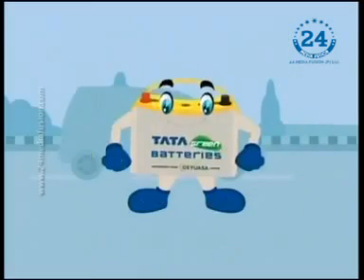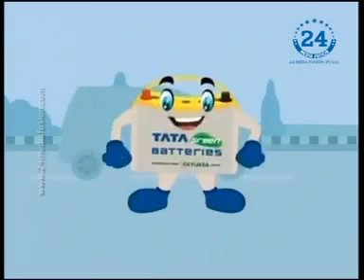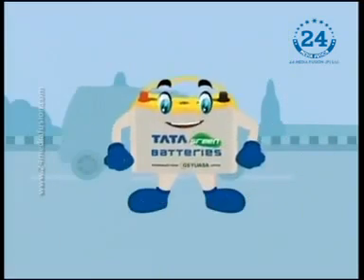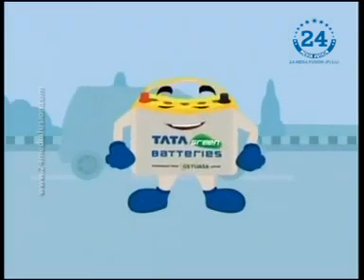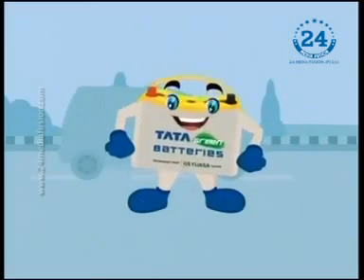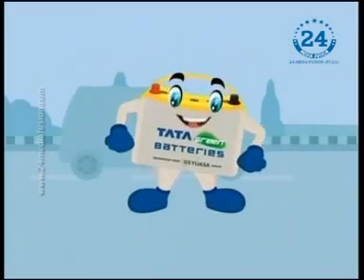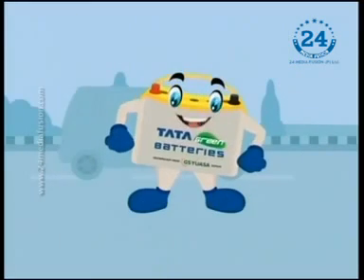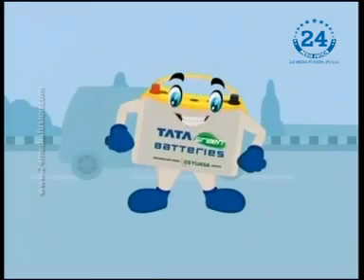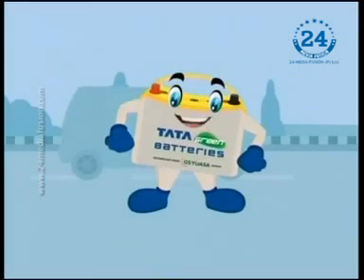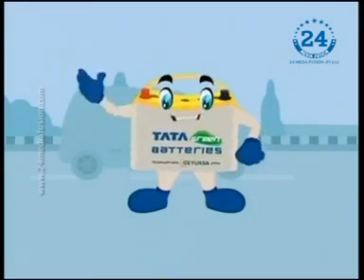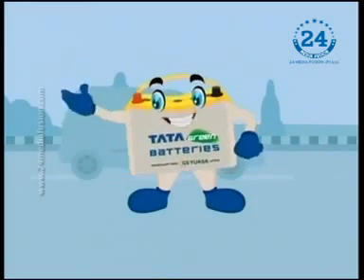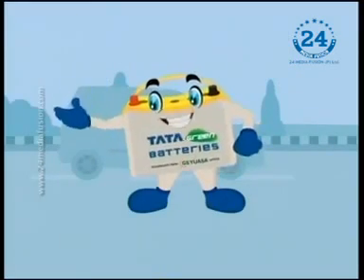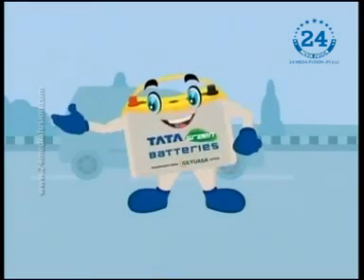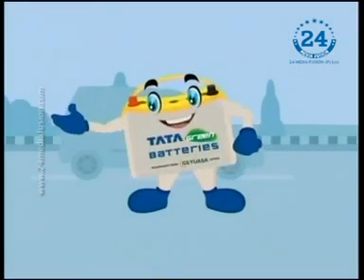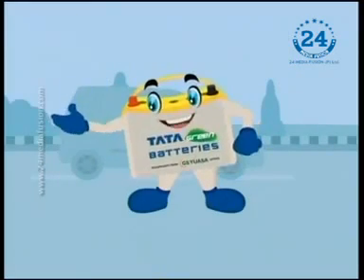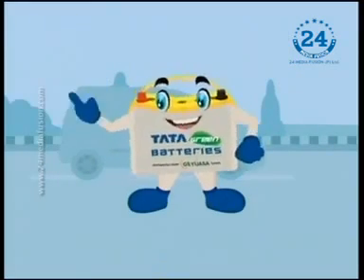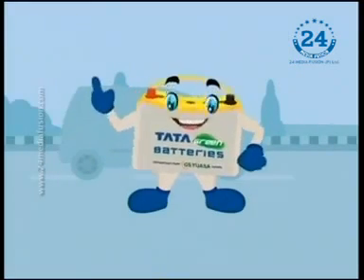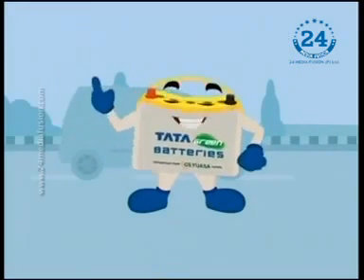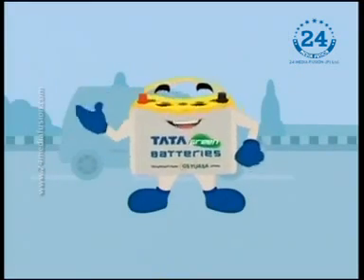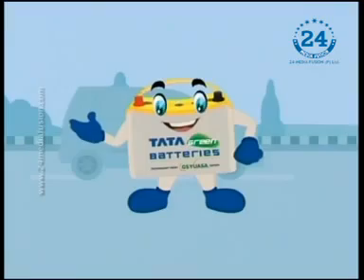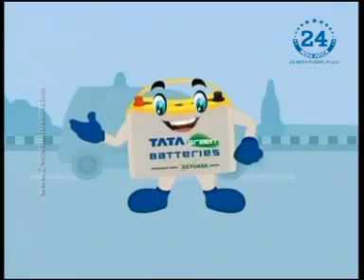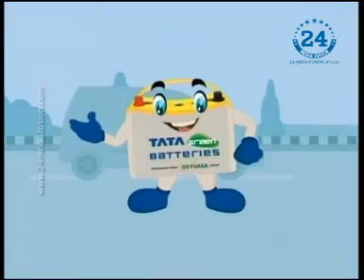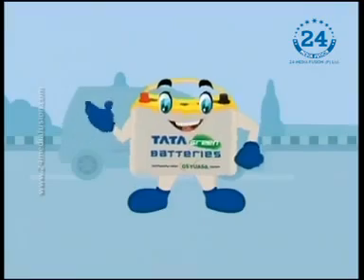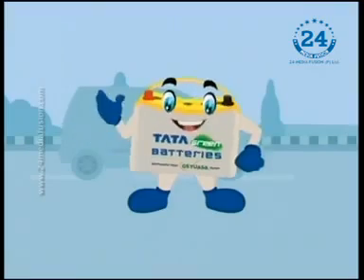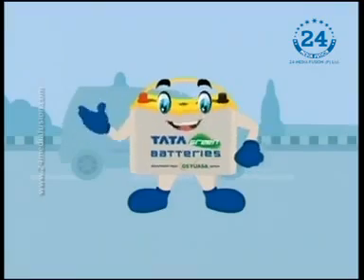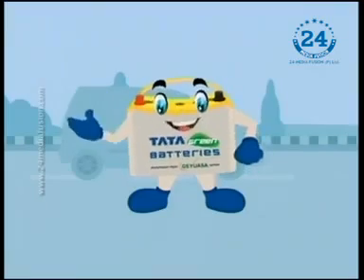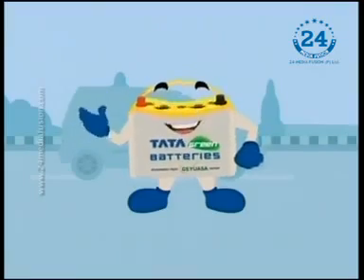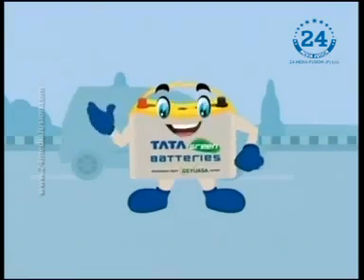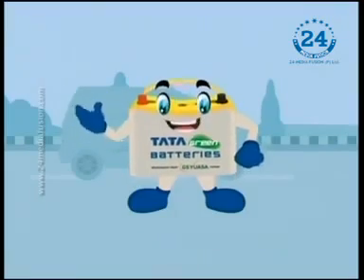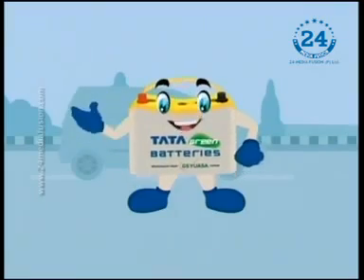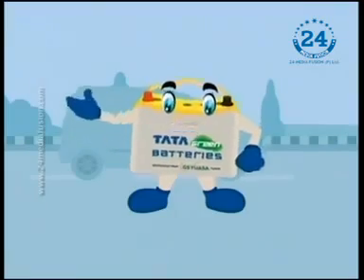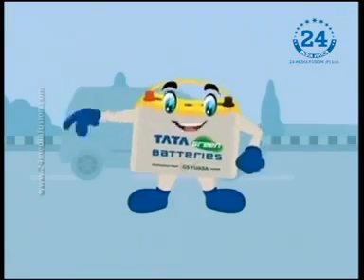That reminds me of Mr. Sharma, who visited a Tata Green outlet with some battery trouble.